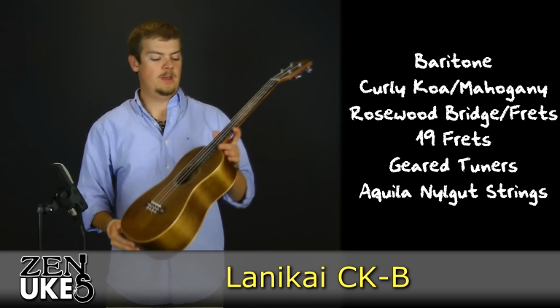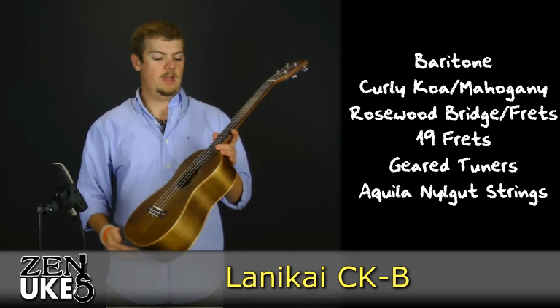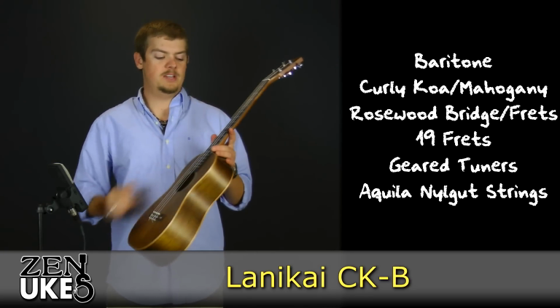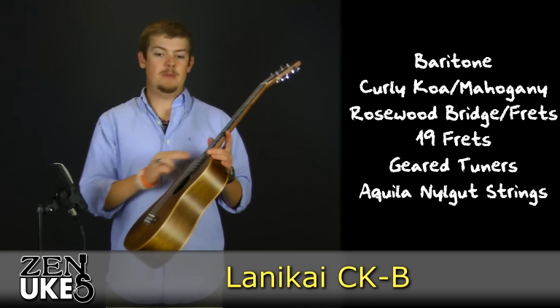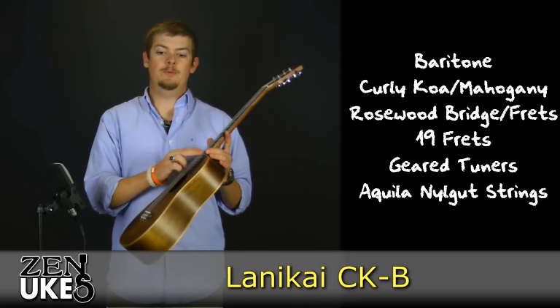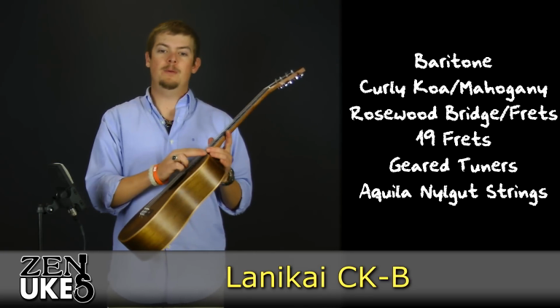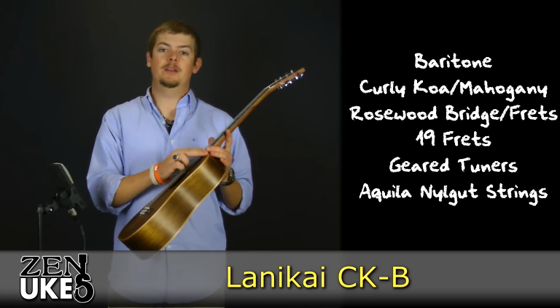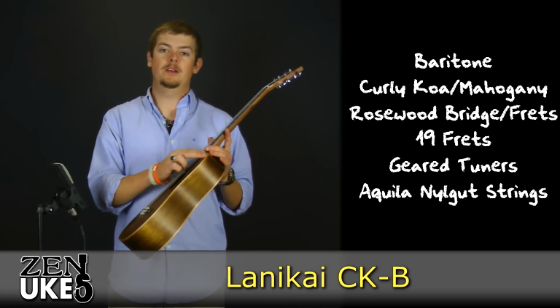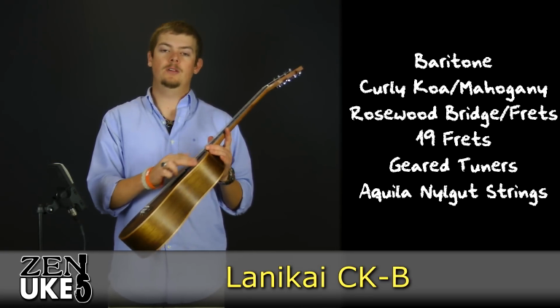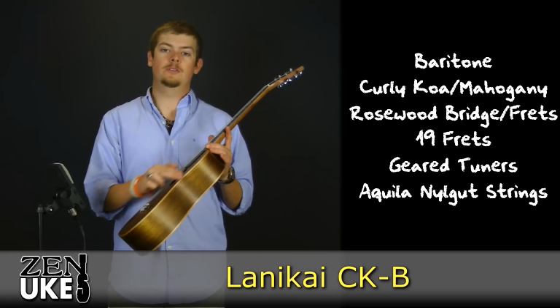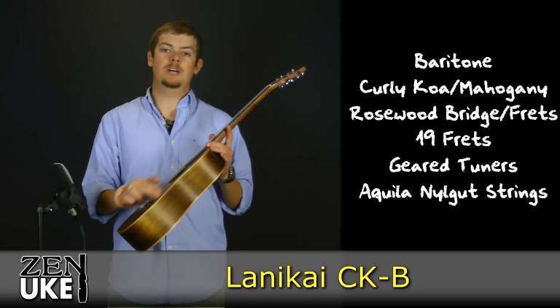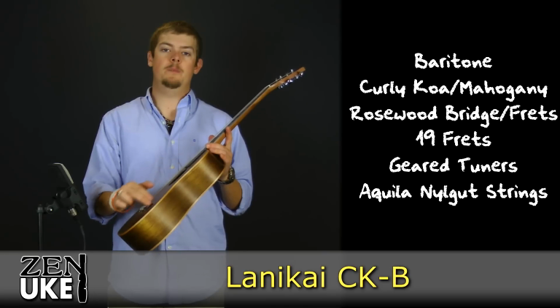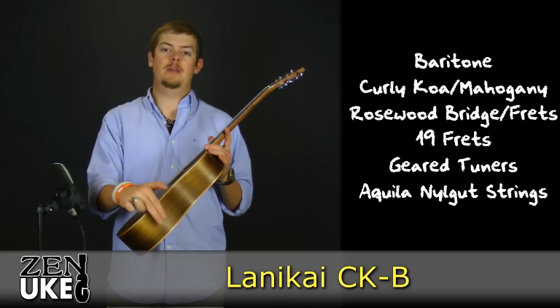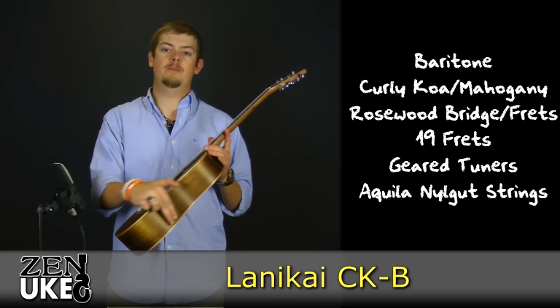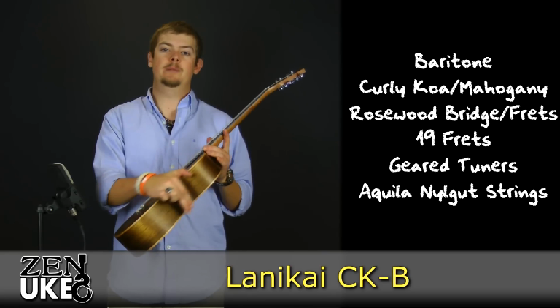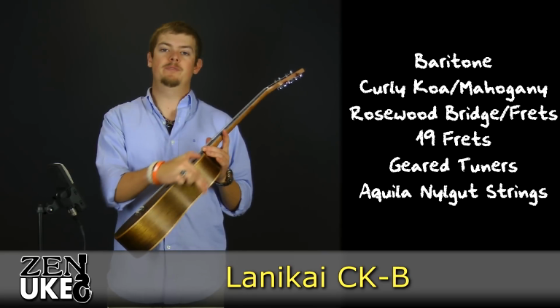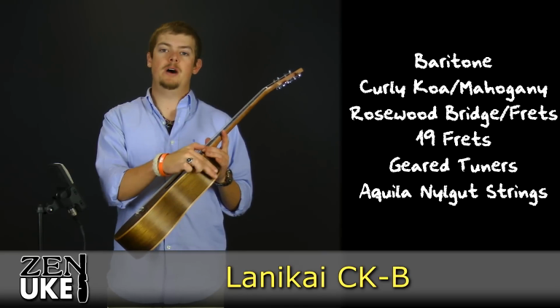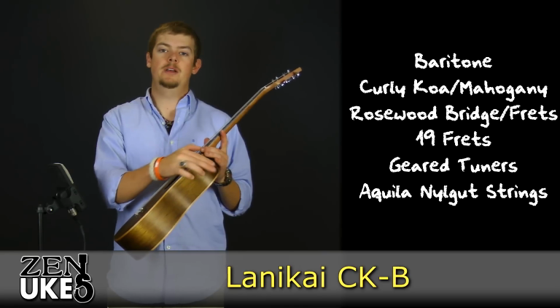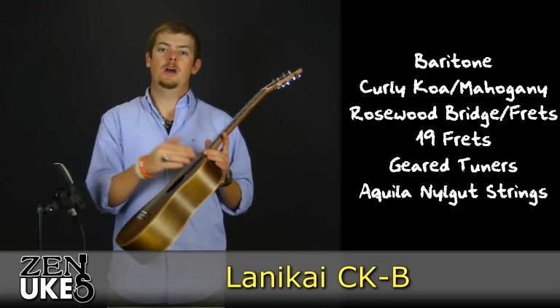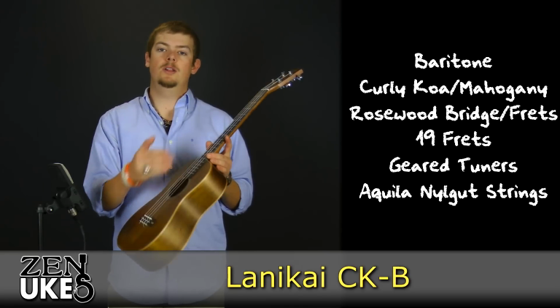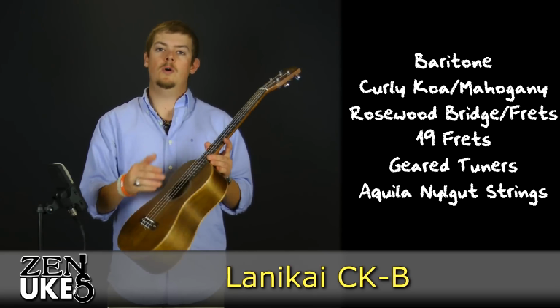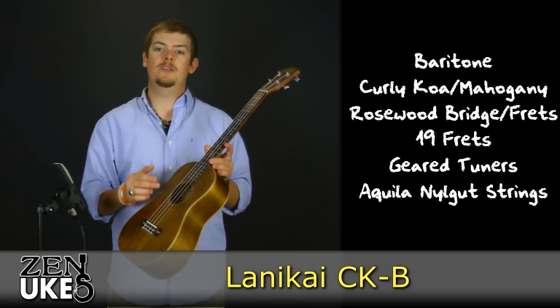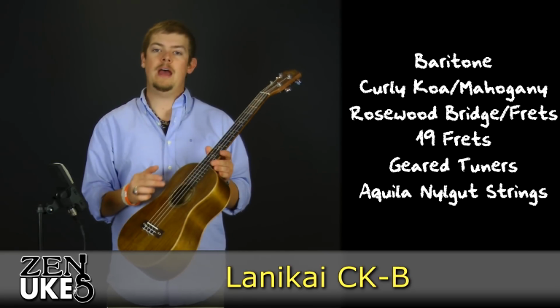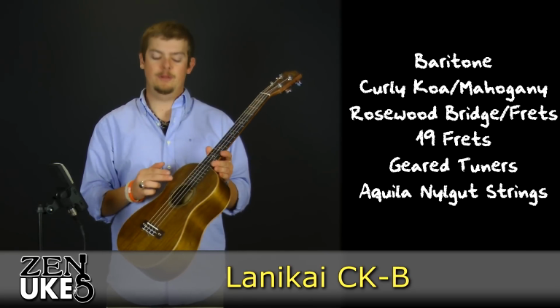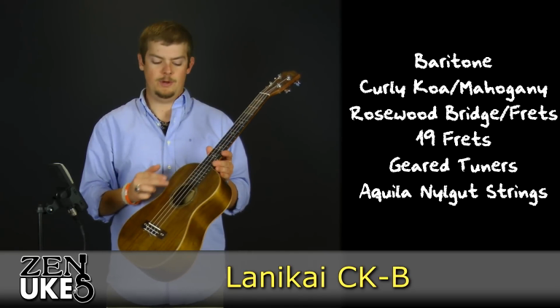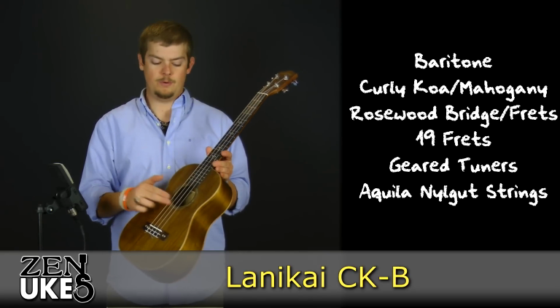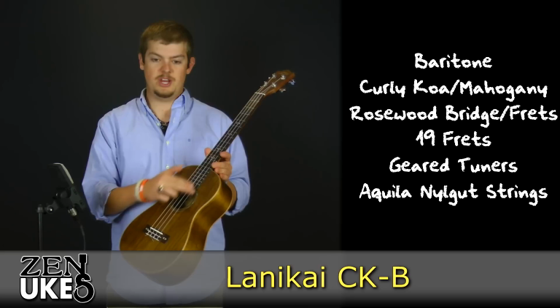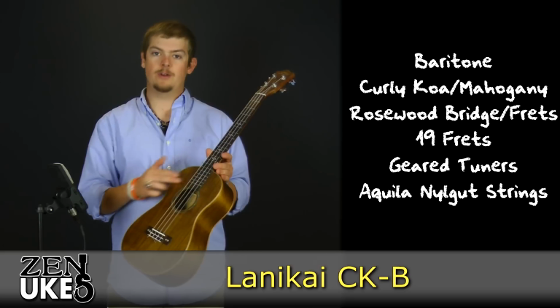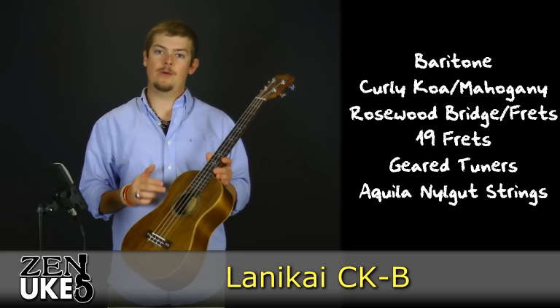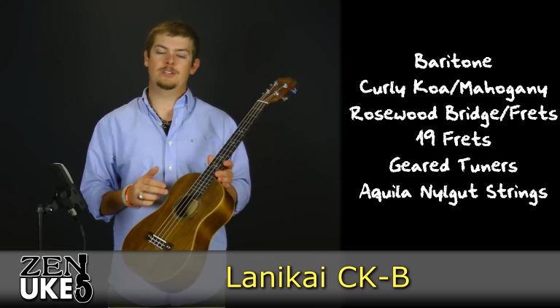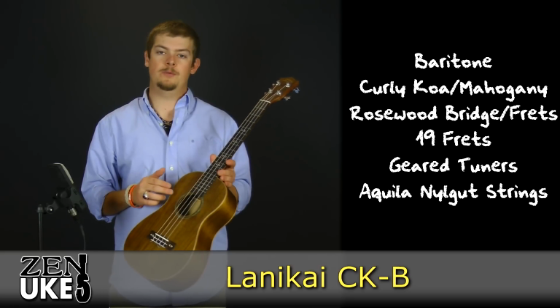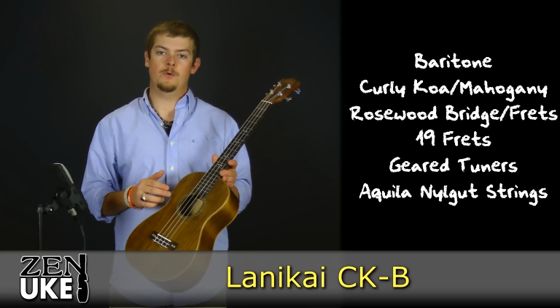It has maple binding along the top and the bottom of the body, along with an abalone rosette around the sound hole.